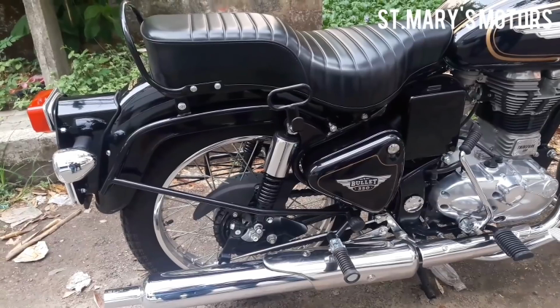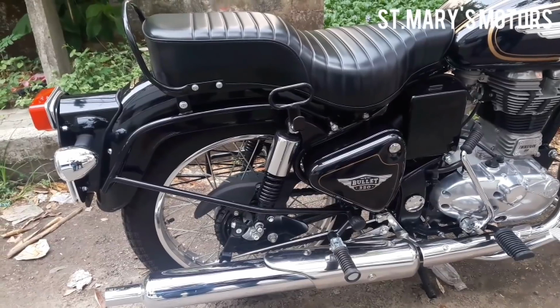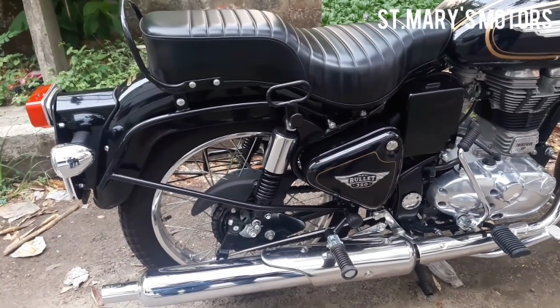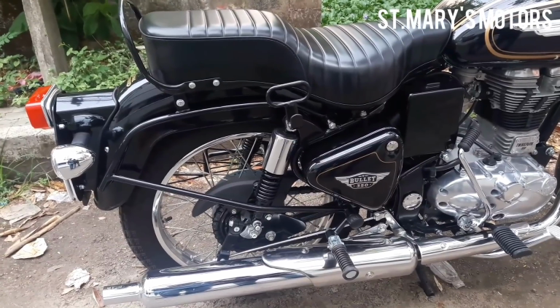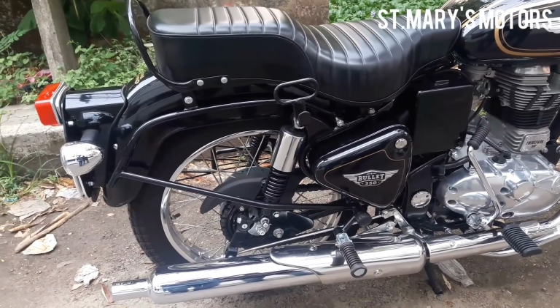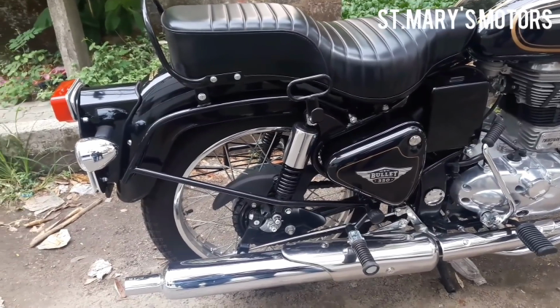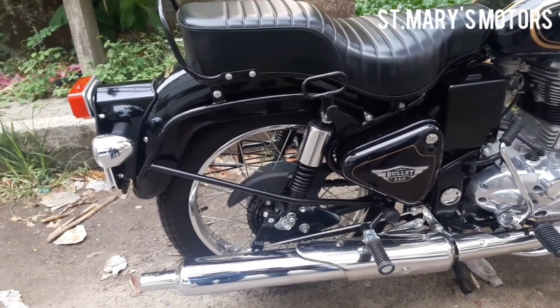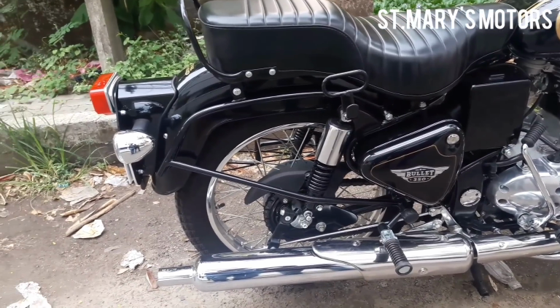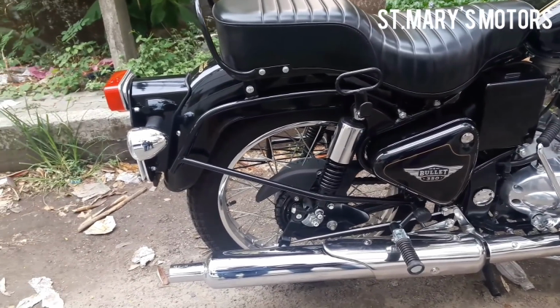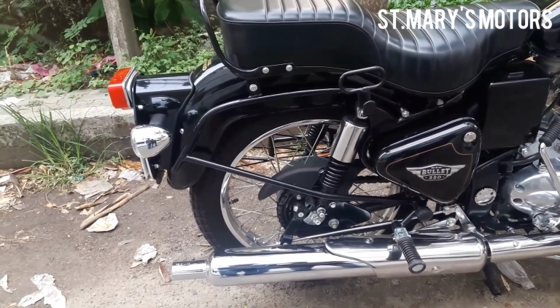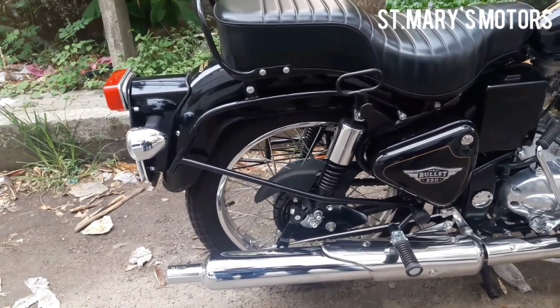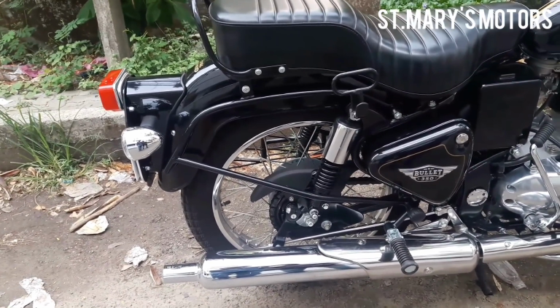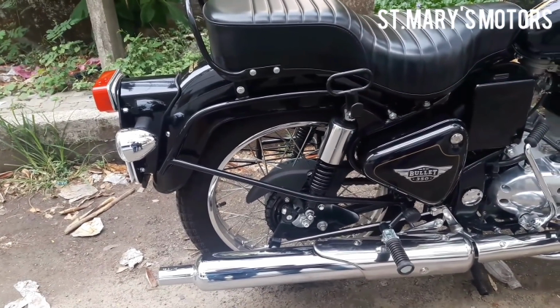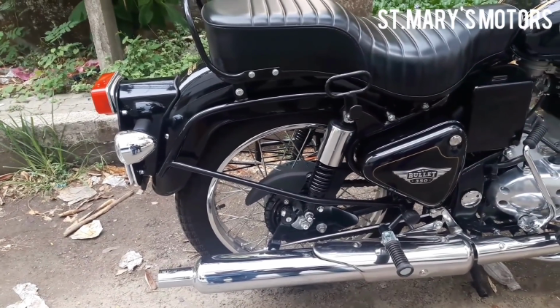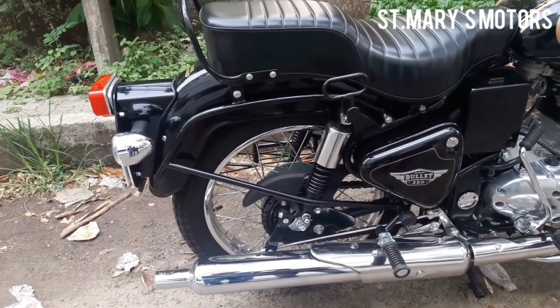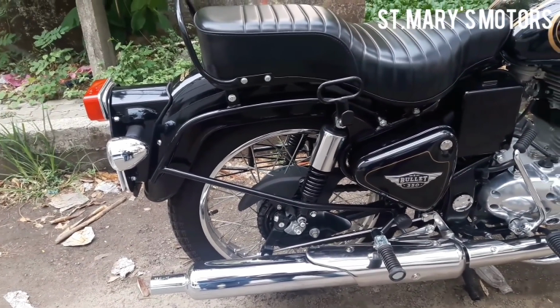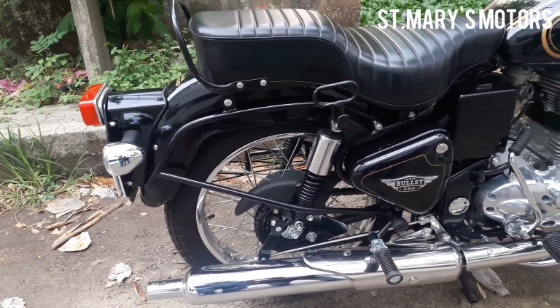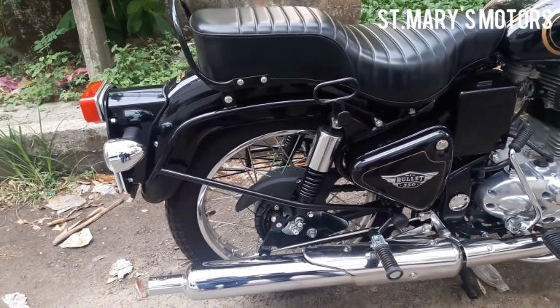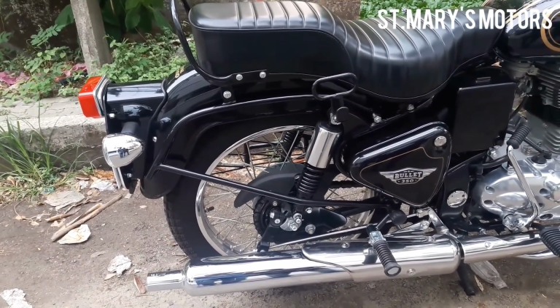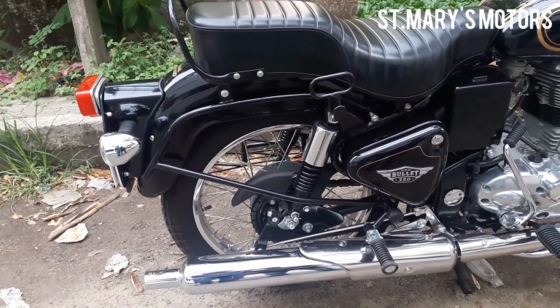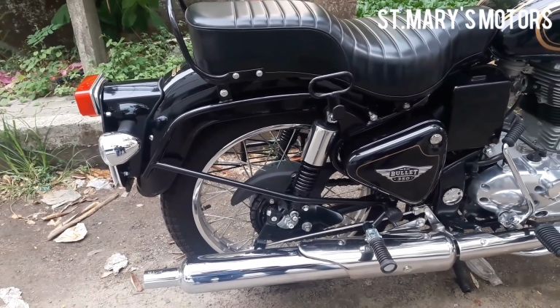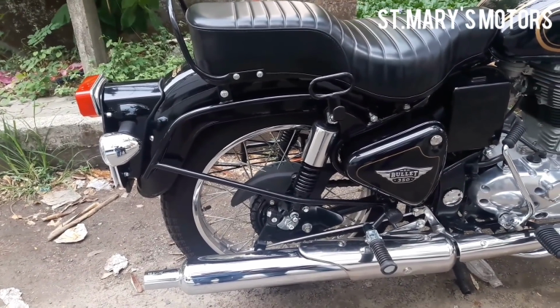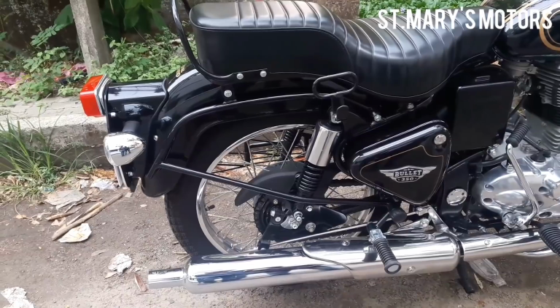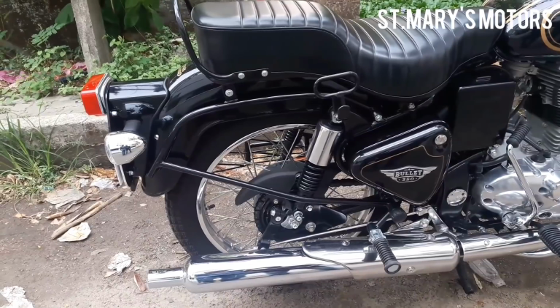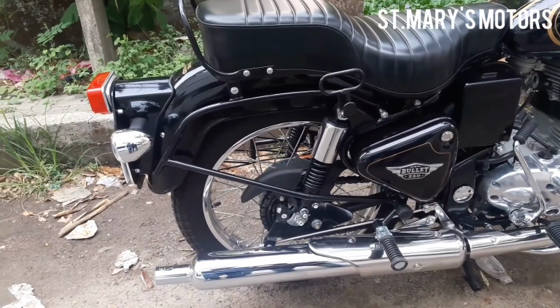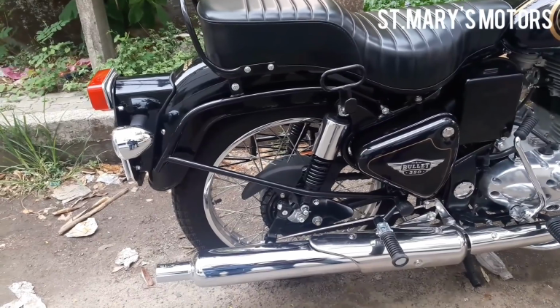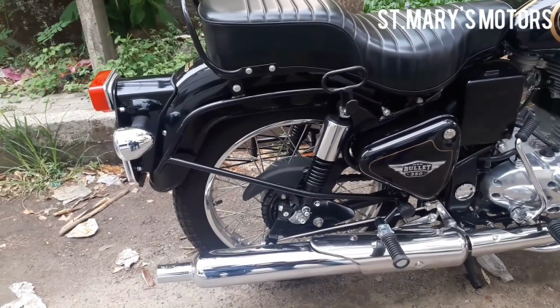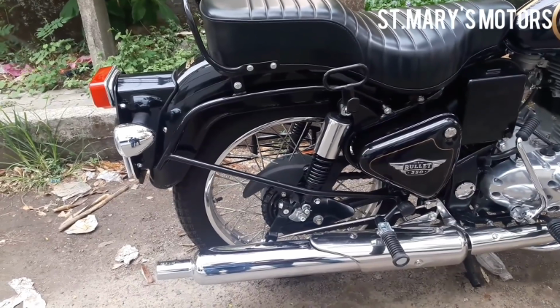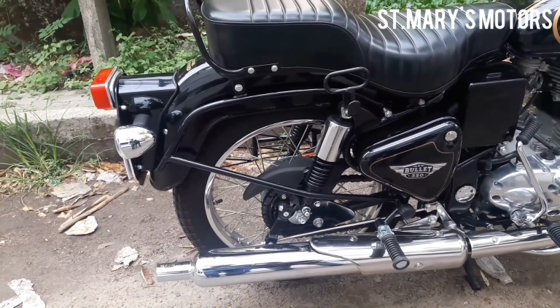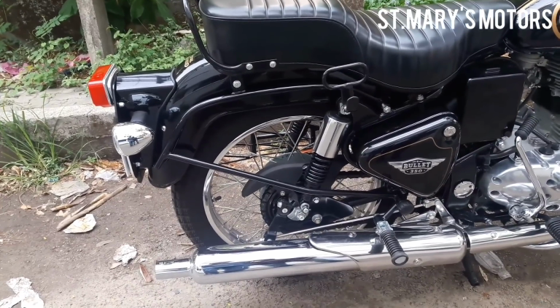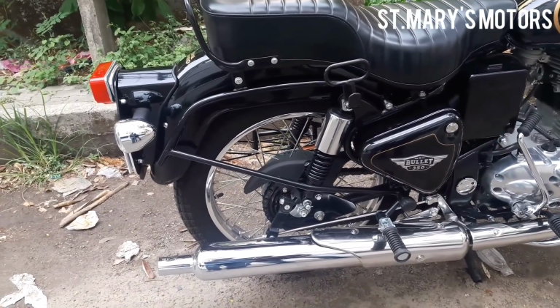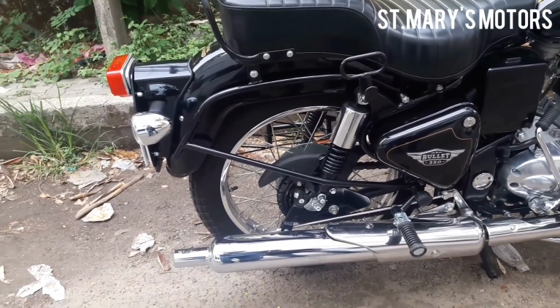At the rear, shocks are normal coil spring shocks.